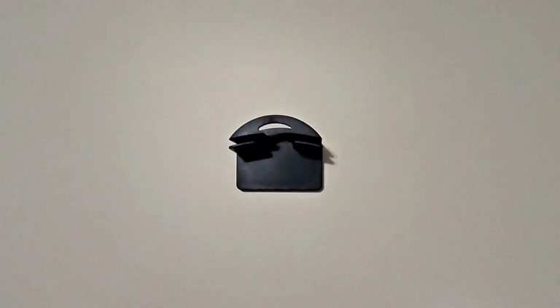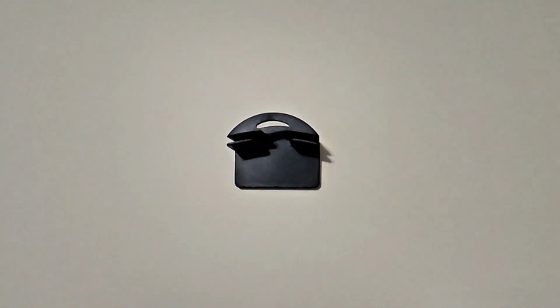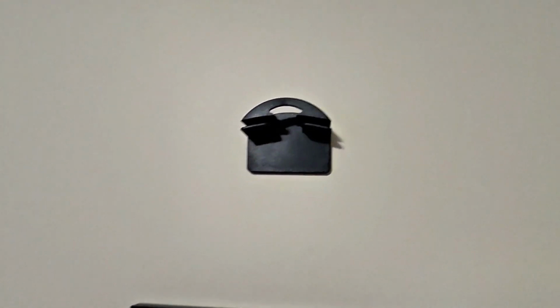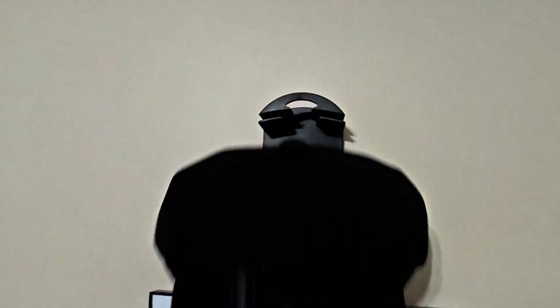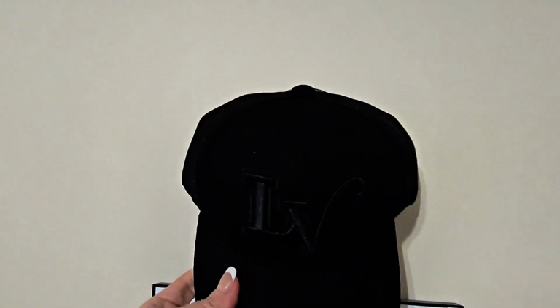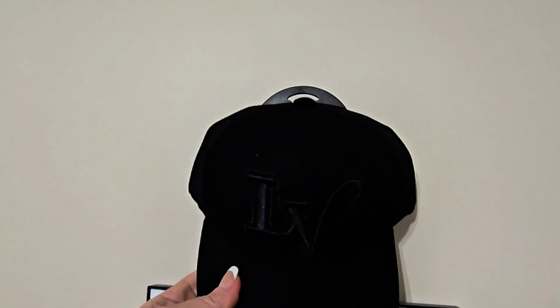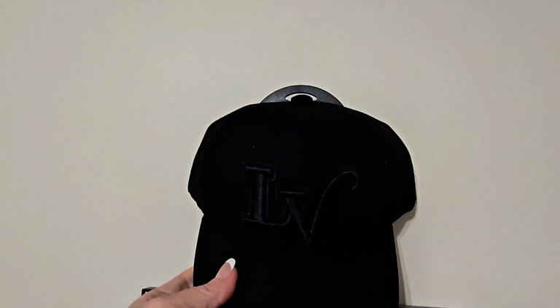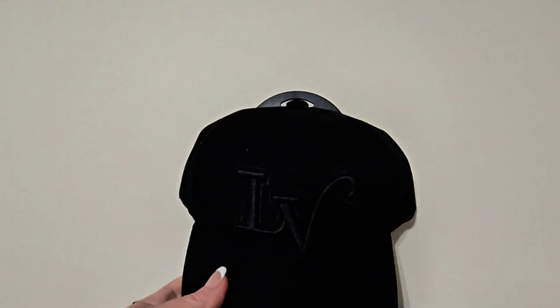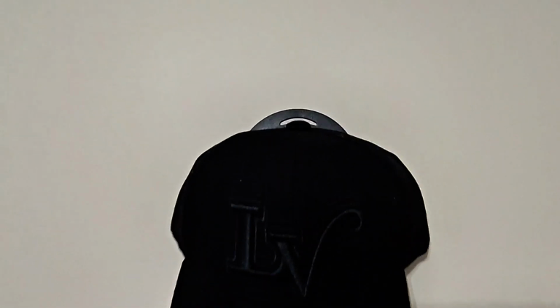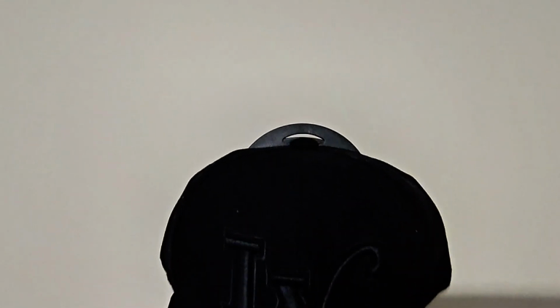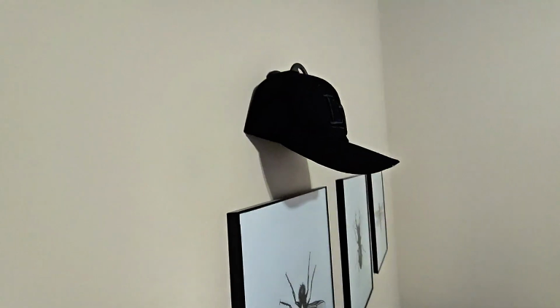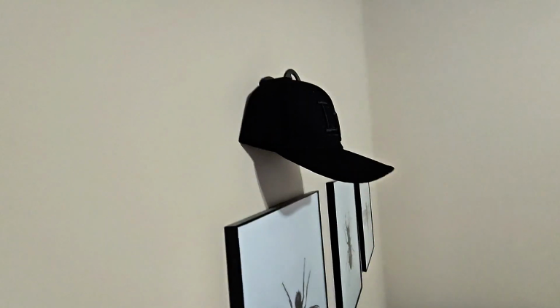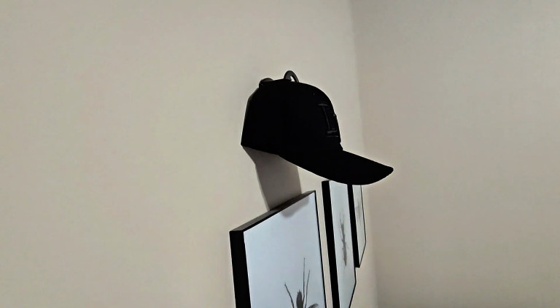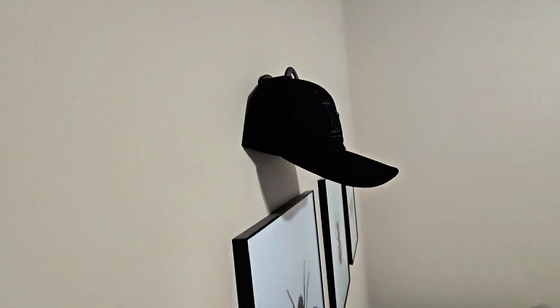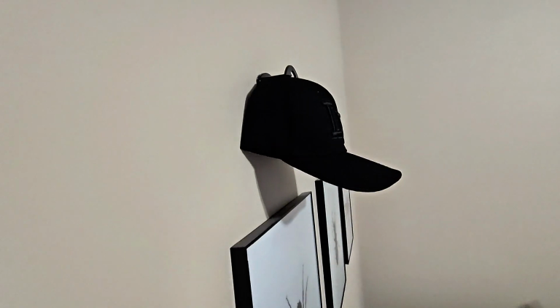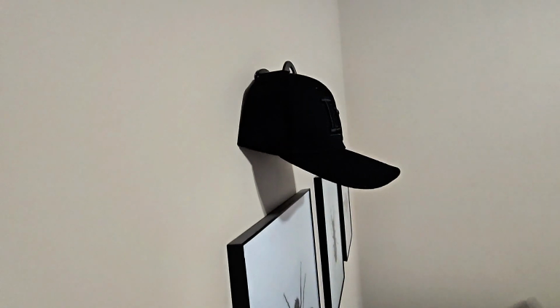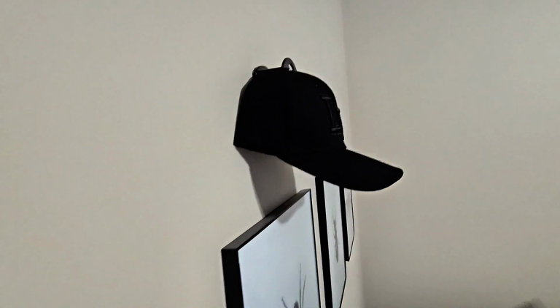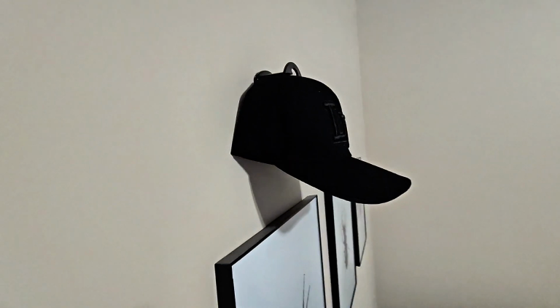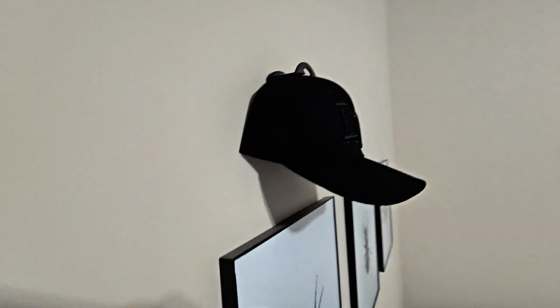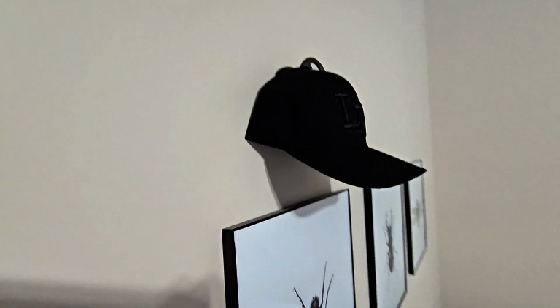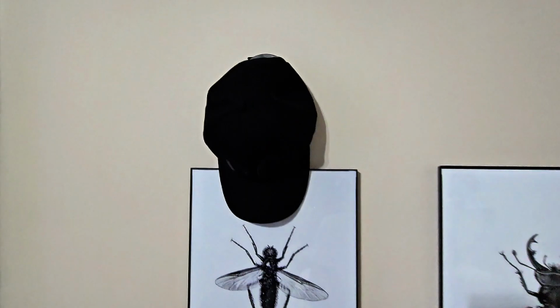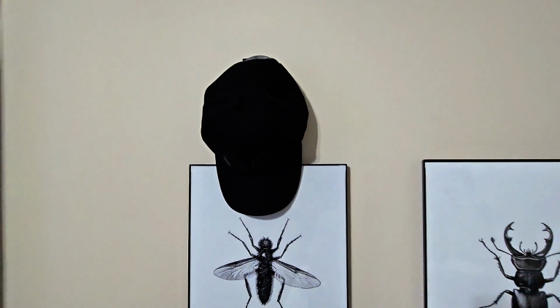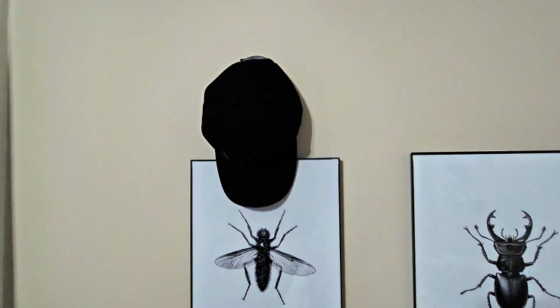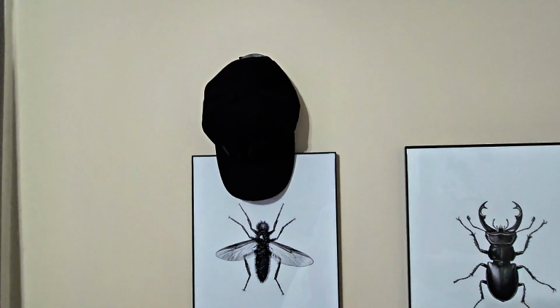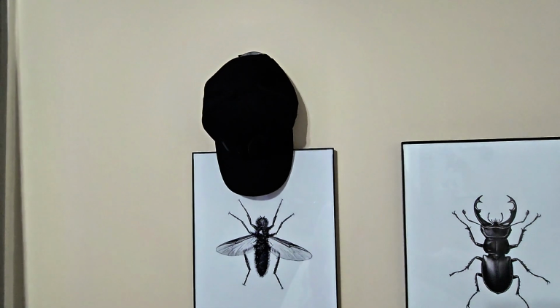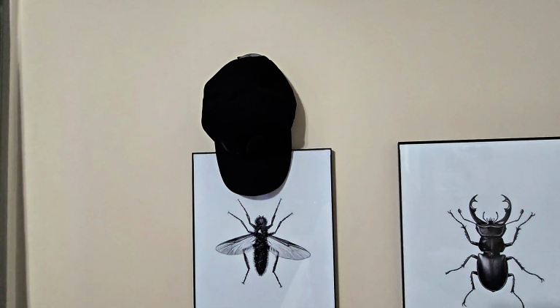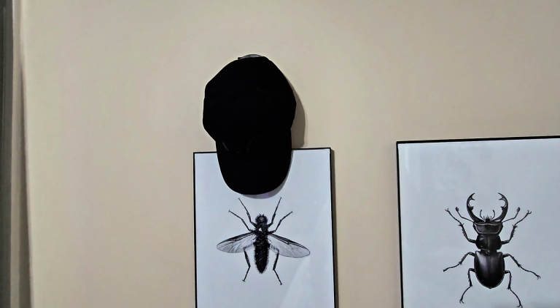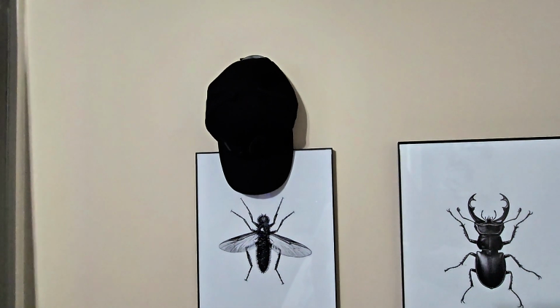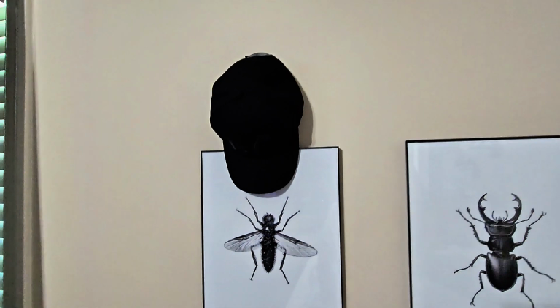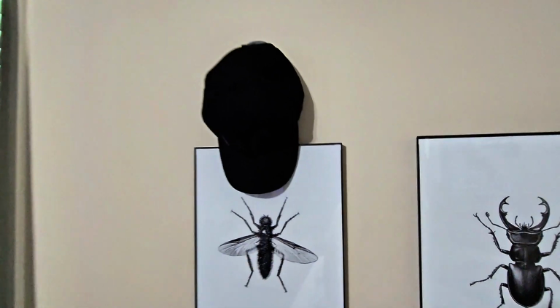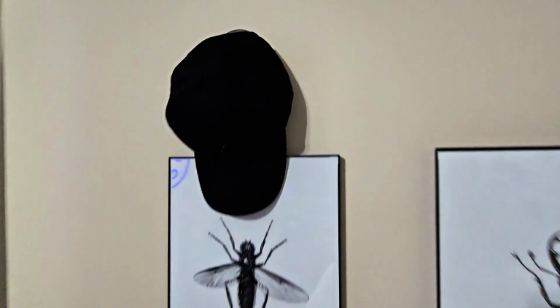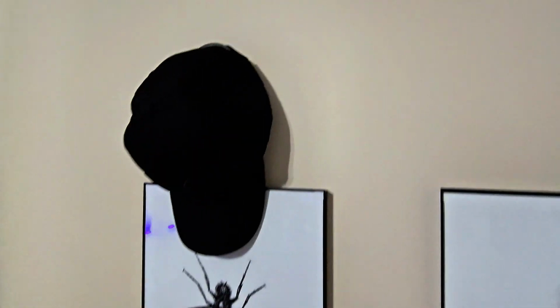Once those 12 hours are up, you're going to either get to hang your hat like this, or you can open up the baseball cap and hang it like this.